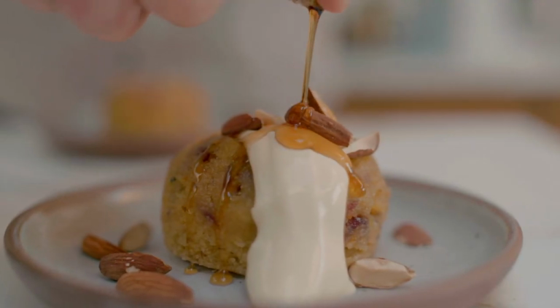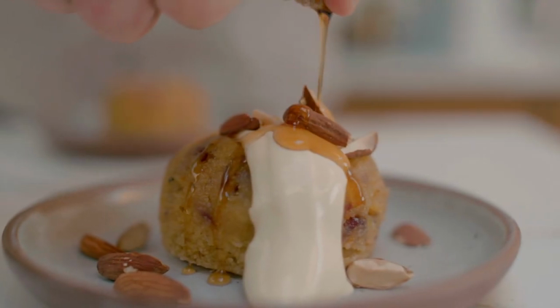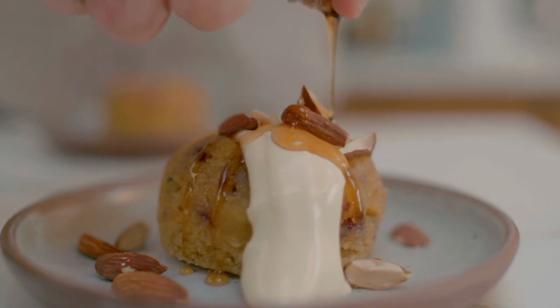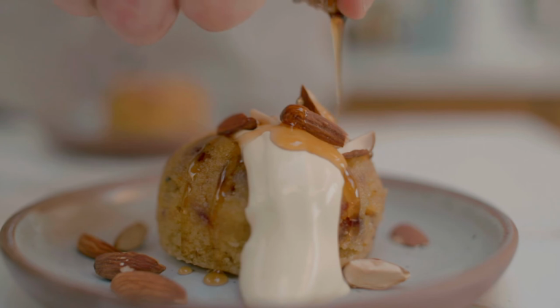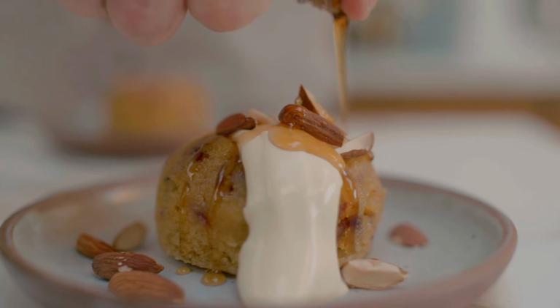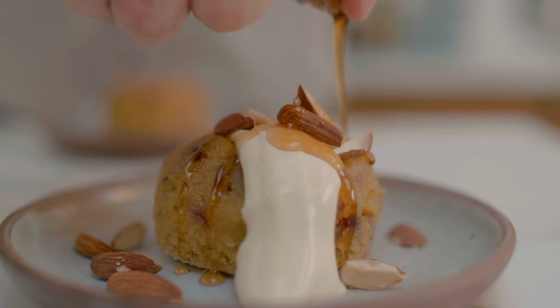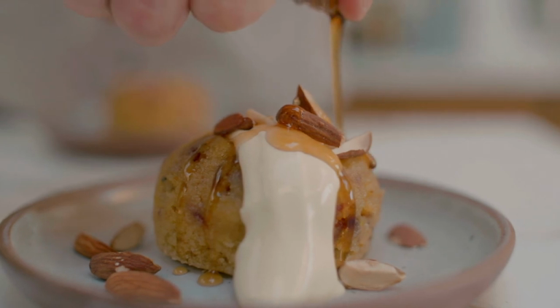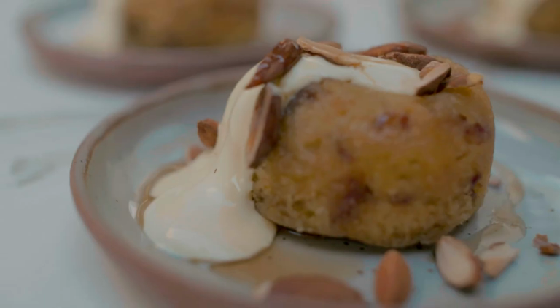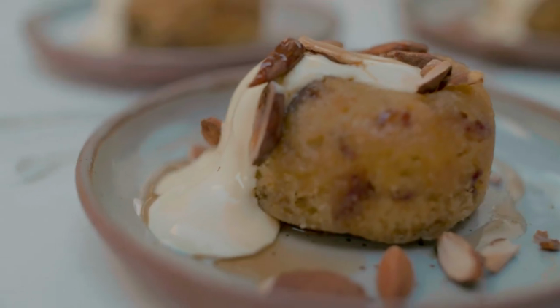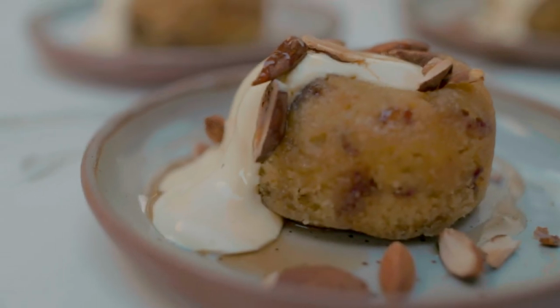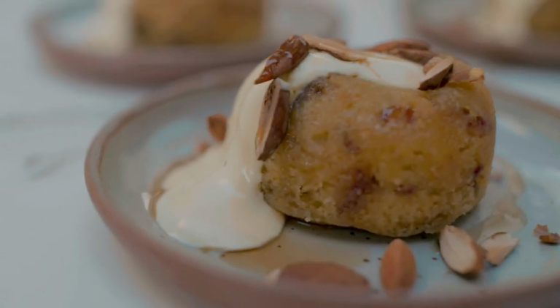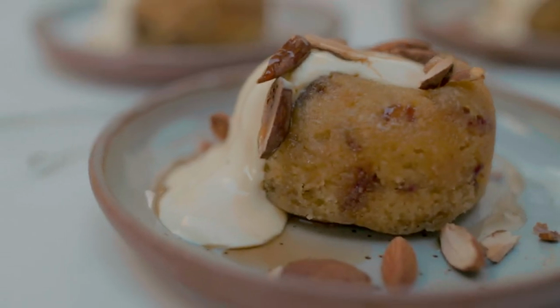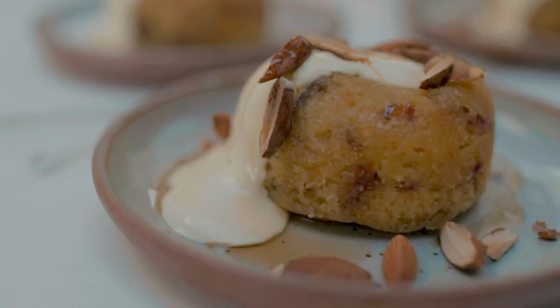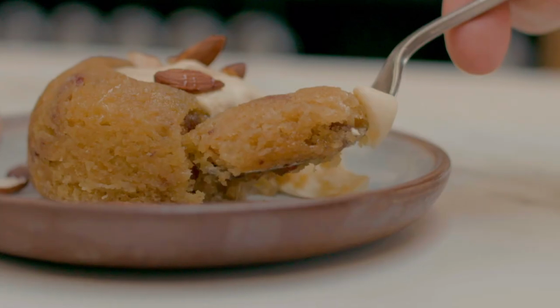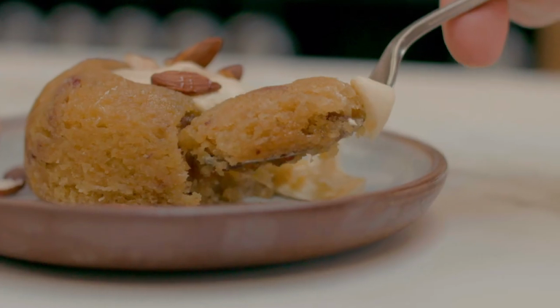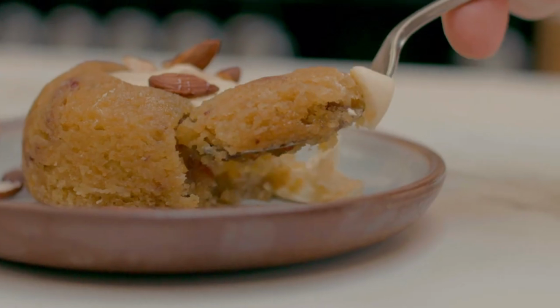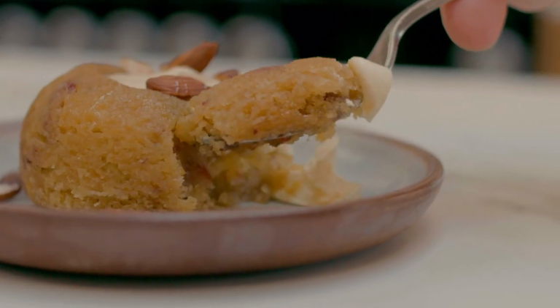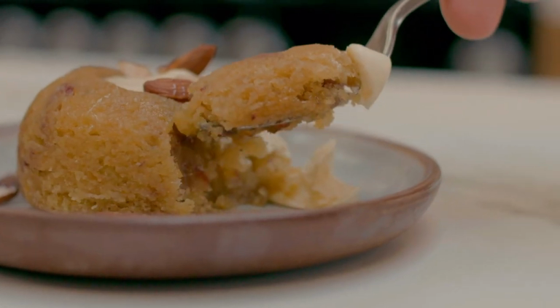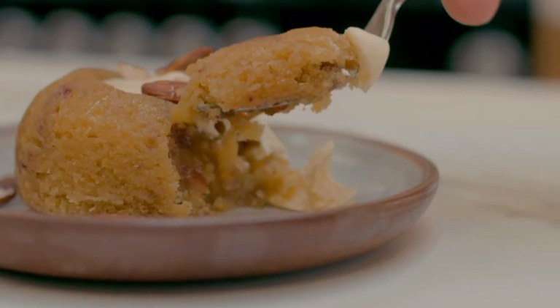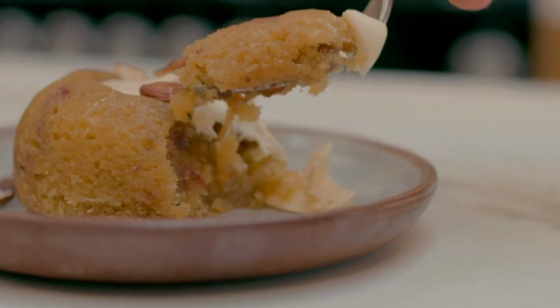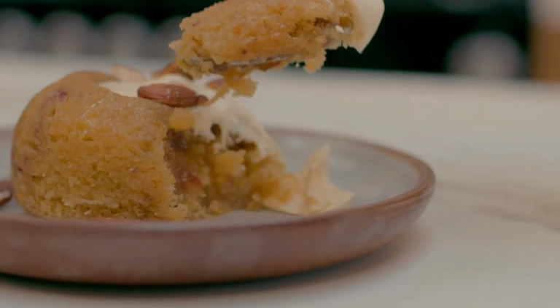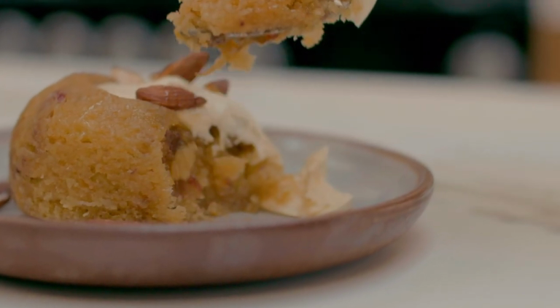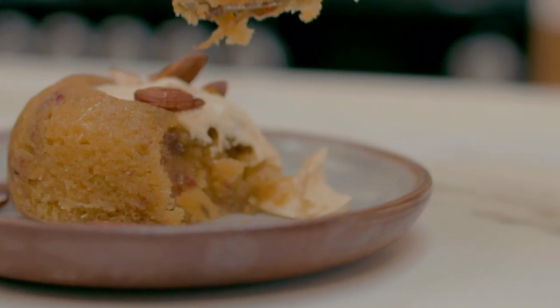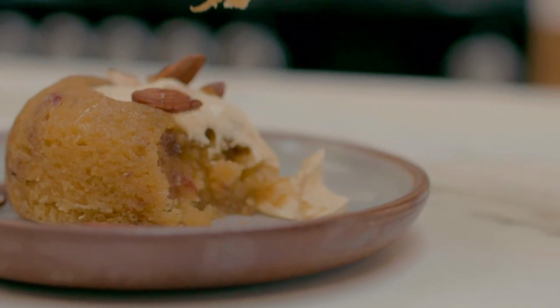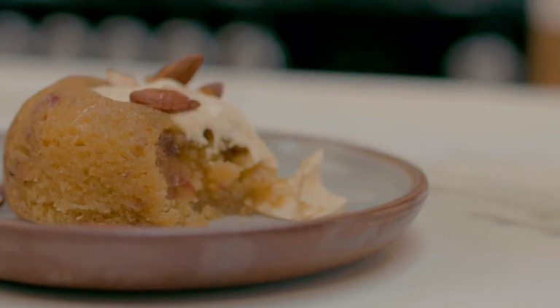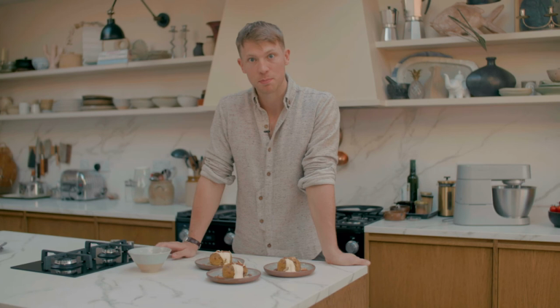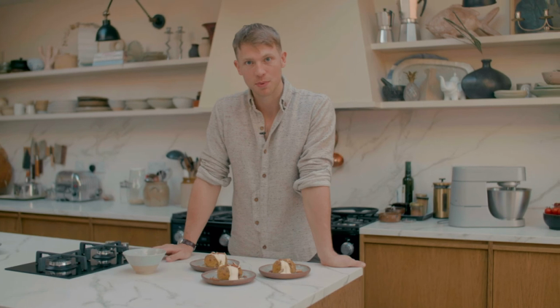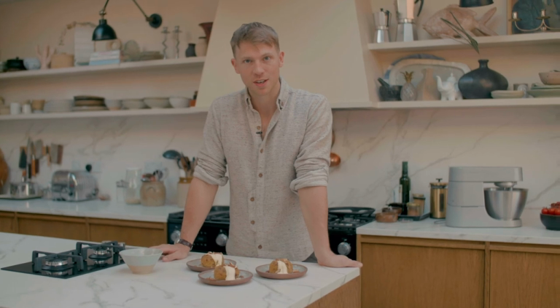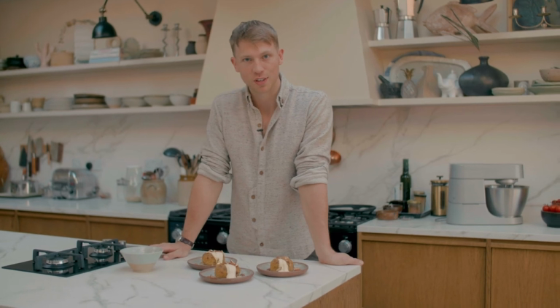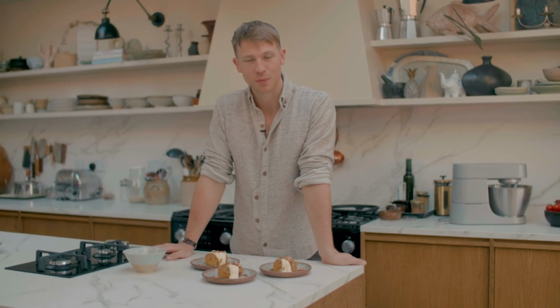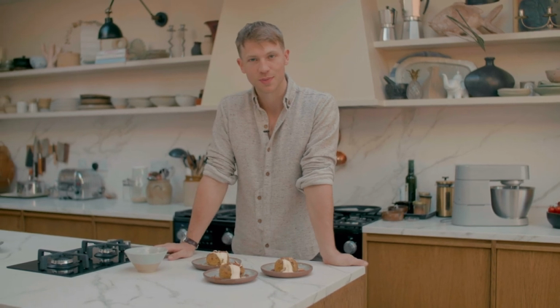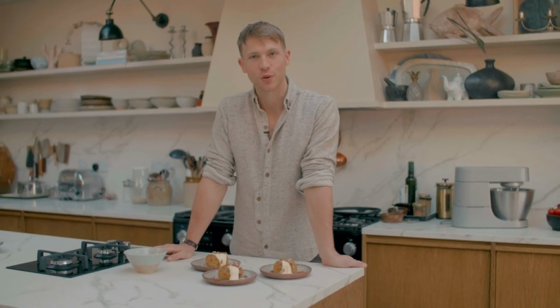And there we go — my steamed date, almond and ginger puddings with Jersey cream, roasted almonds and maple syrup on top. Enjoy.